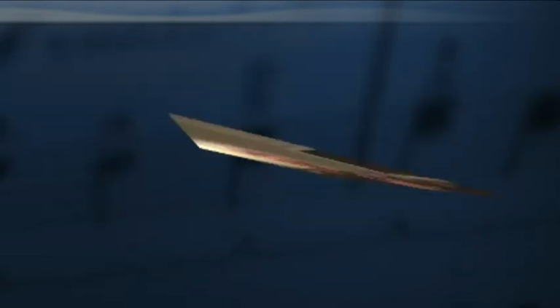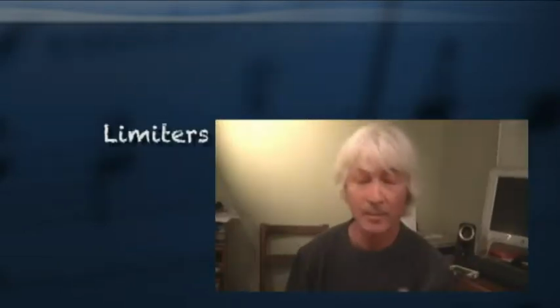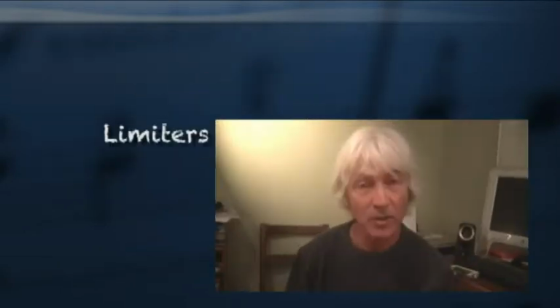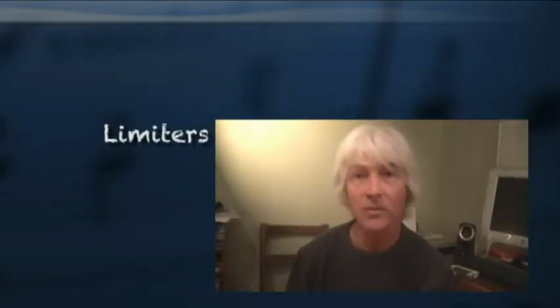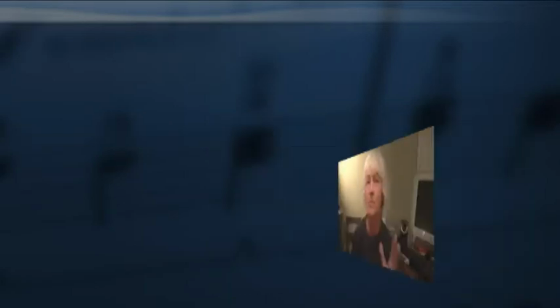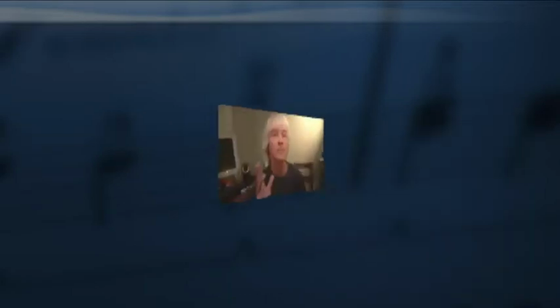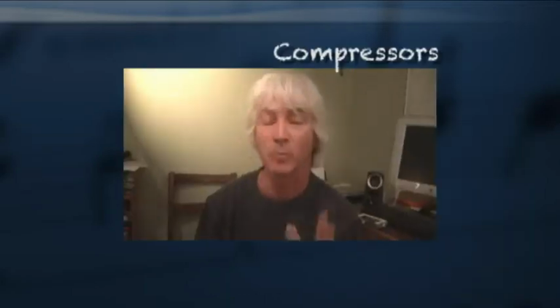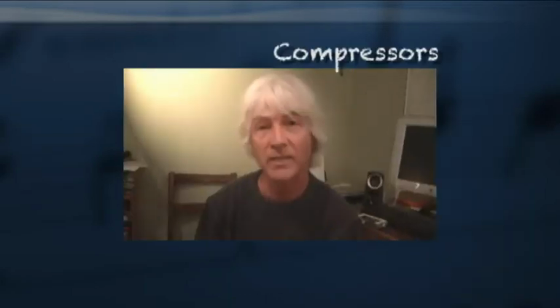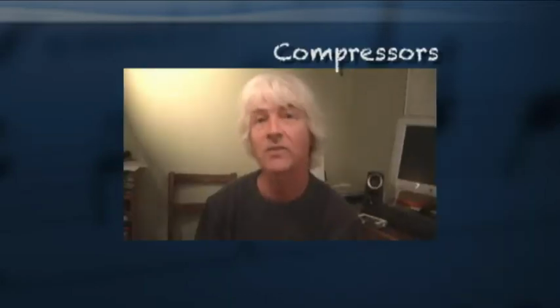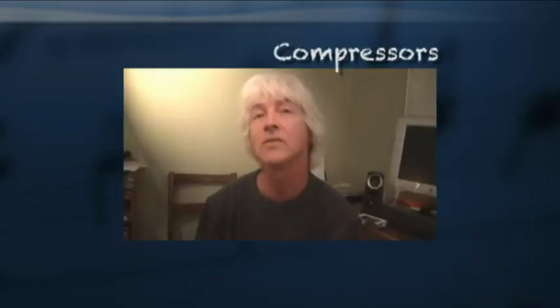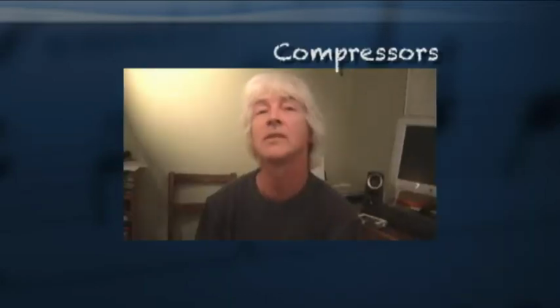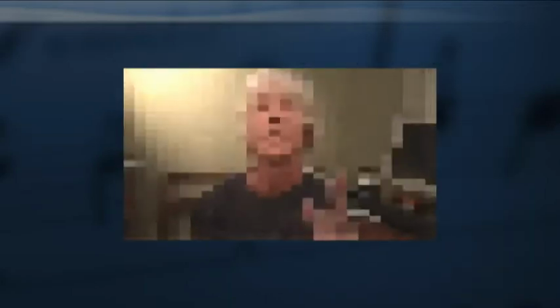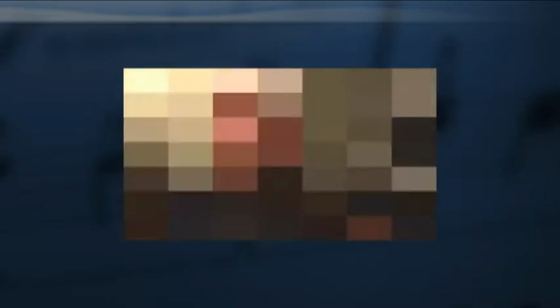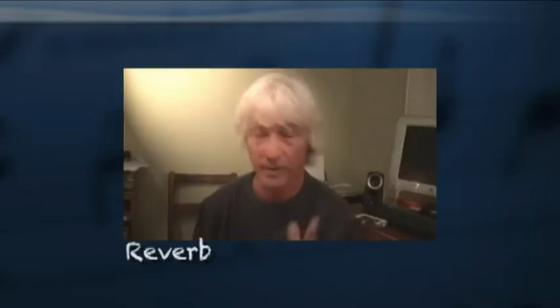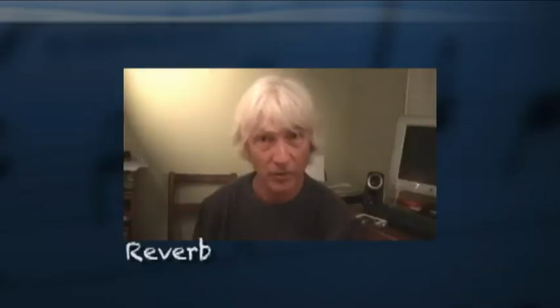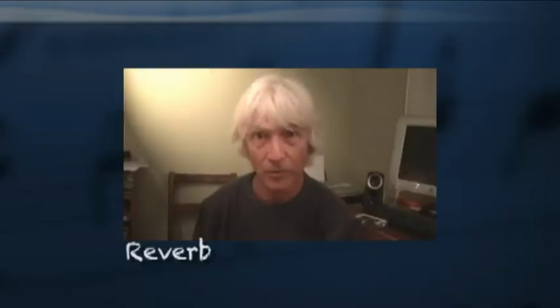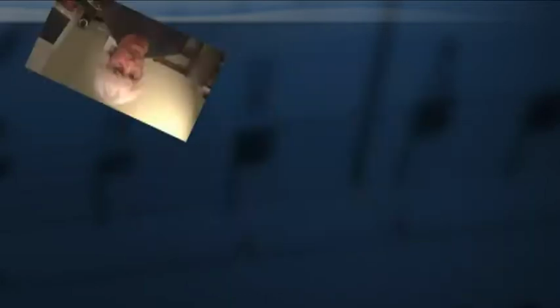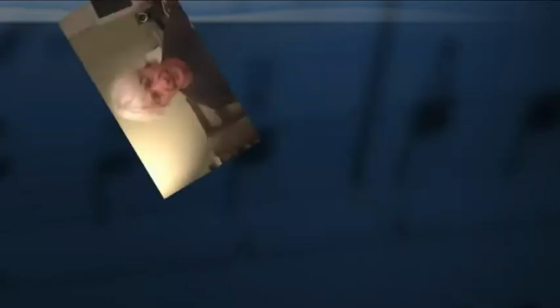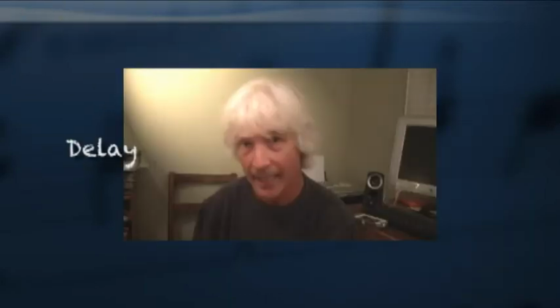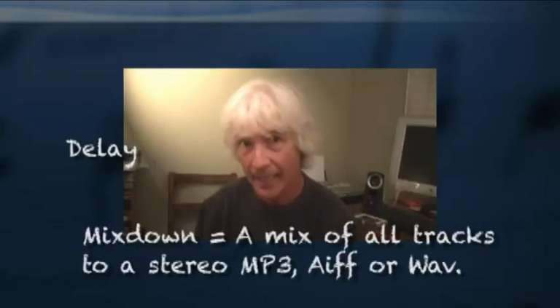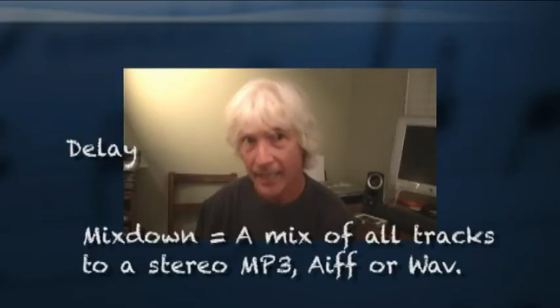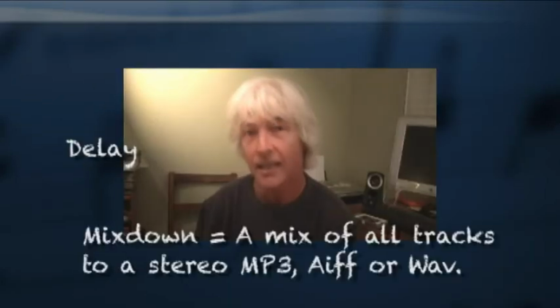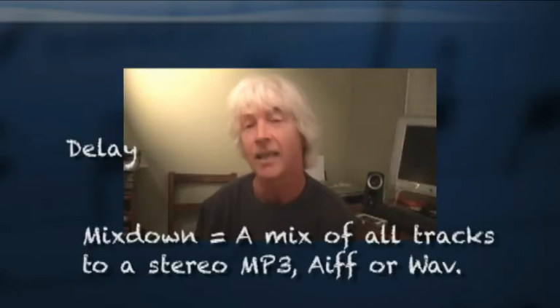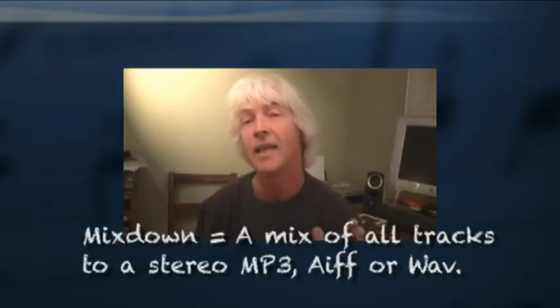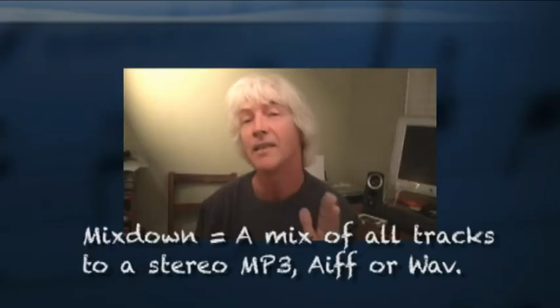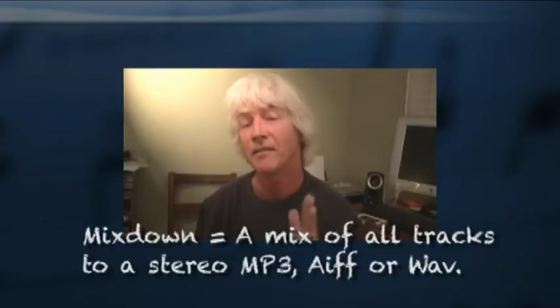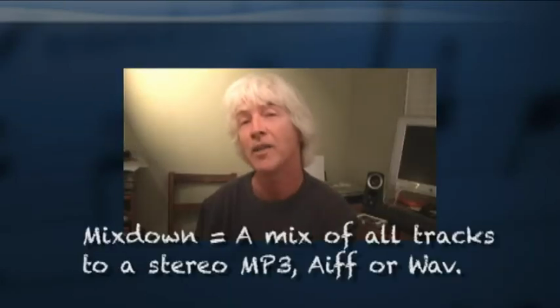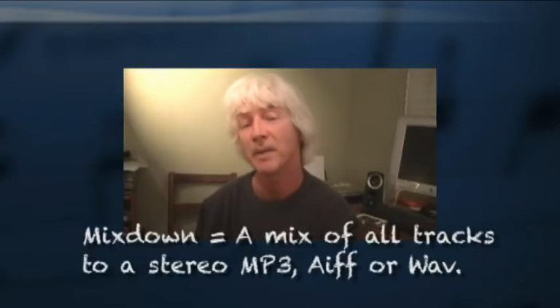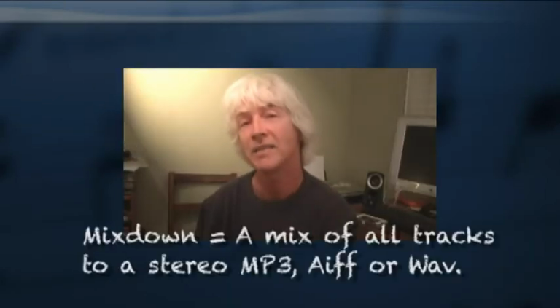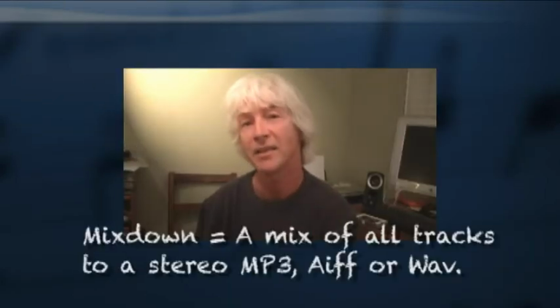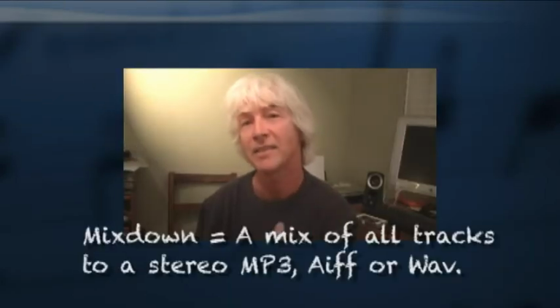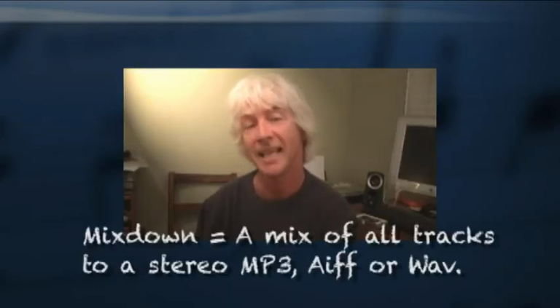Then do your post processing — like EQ, limiters, compressors, reverb, and delay — in the final mixdown stage.